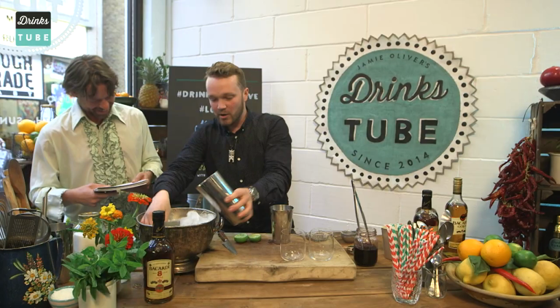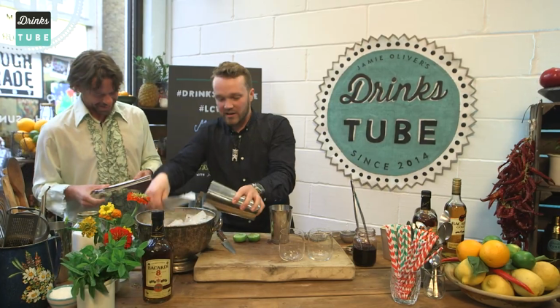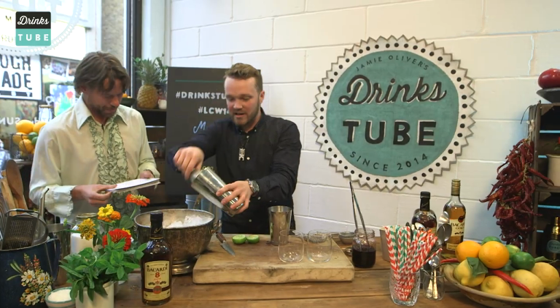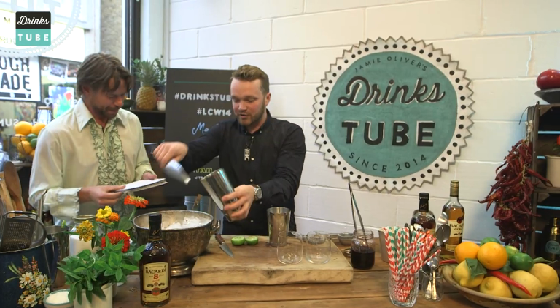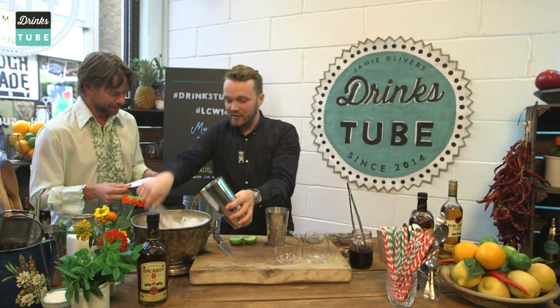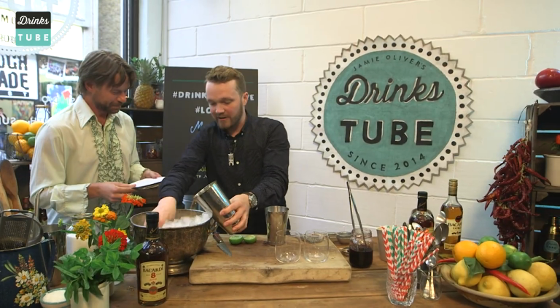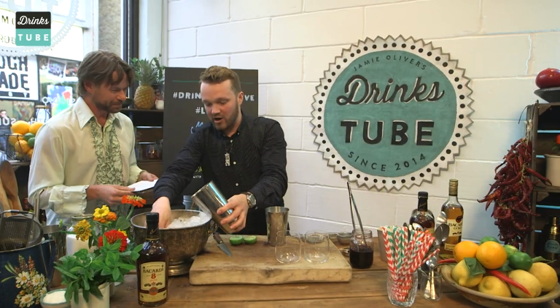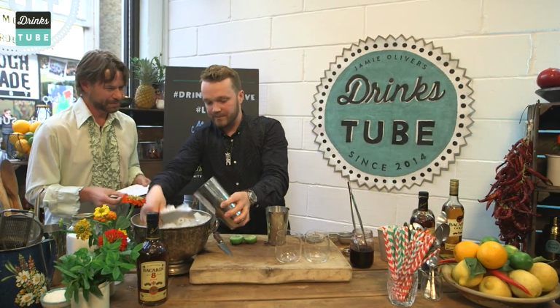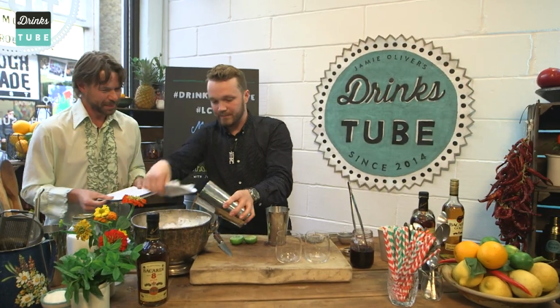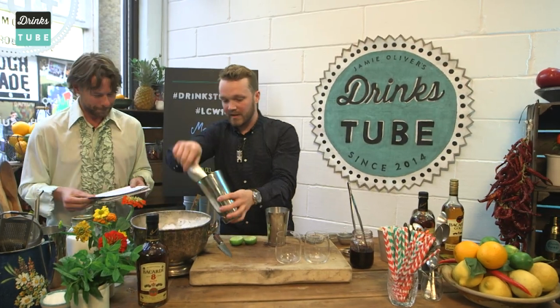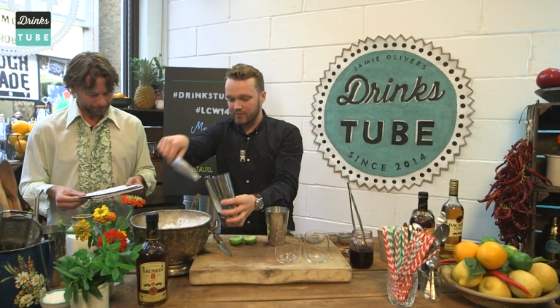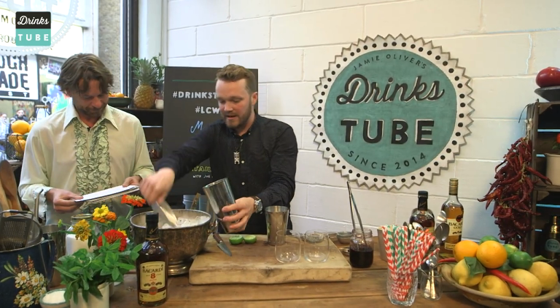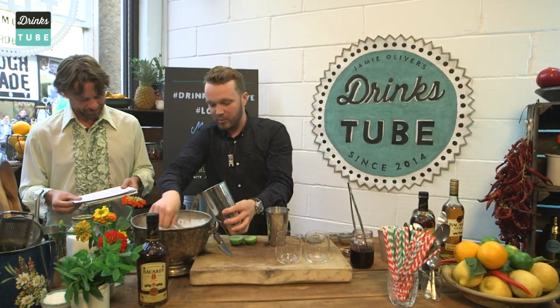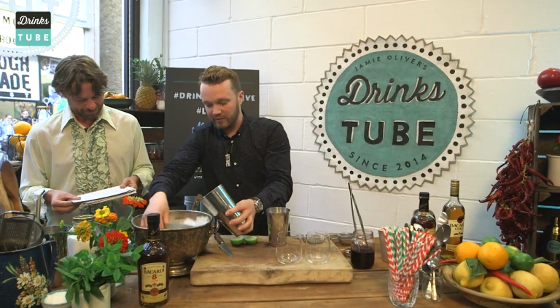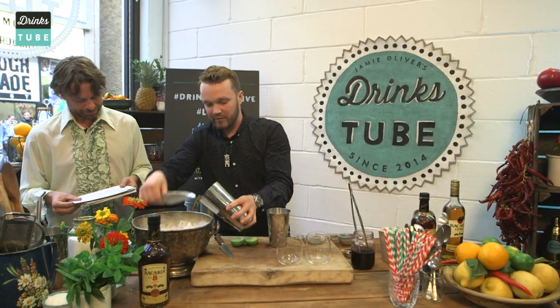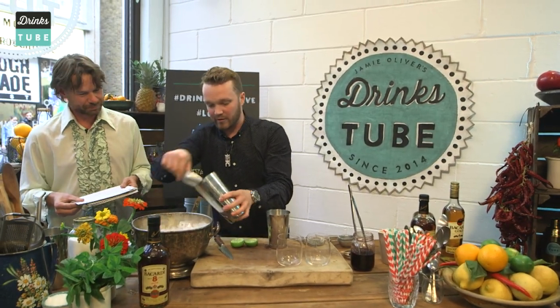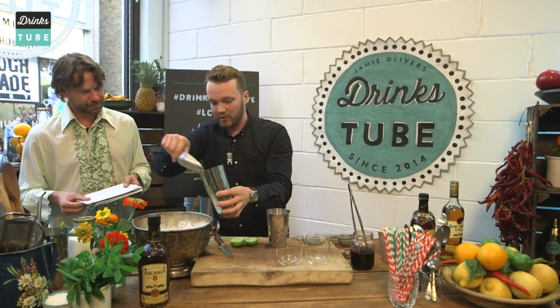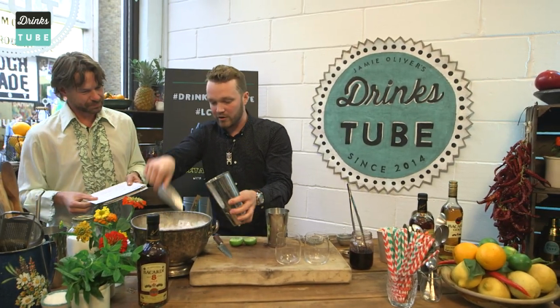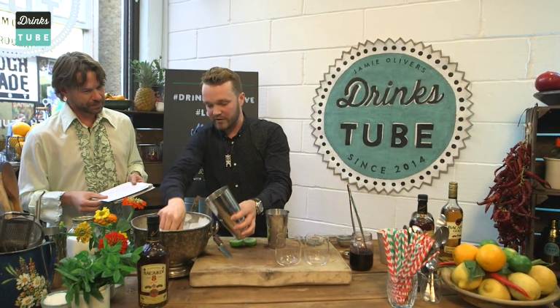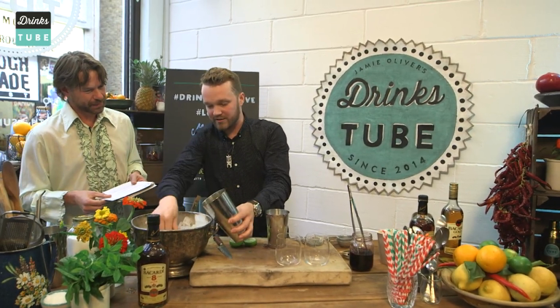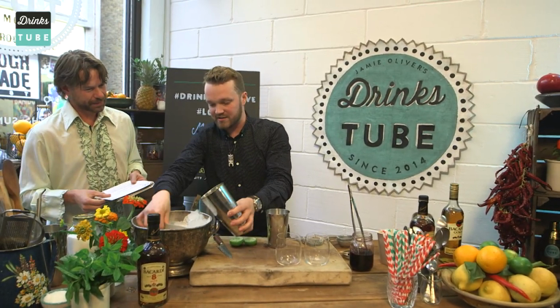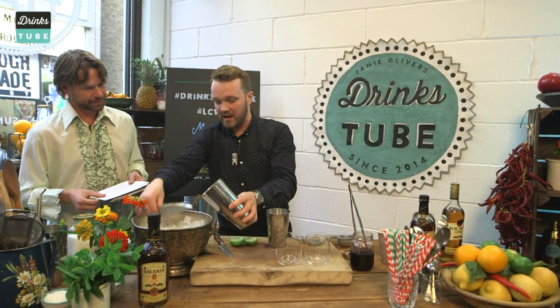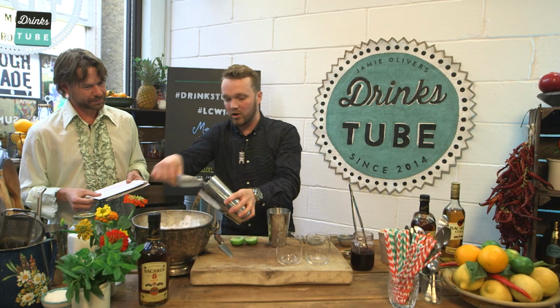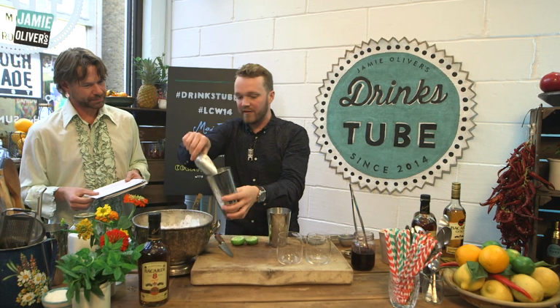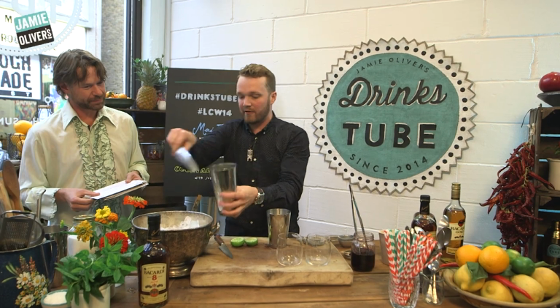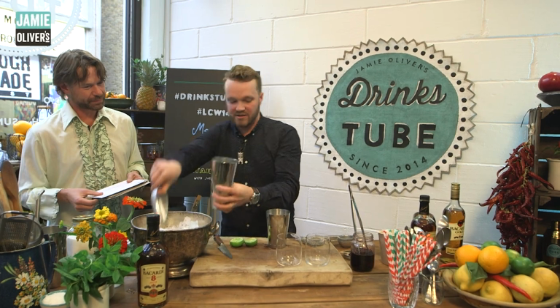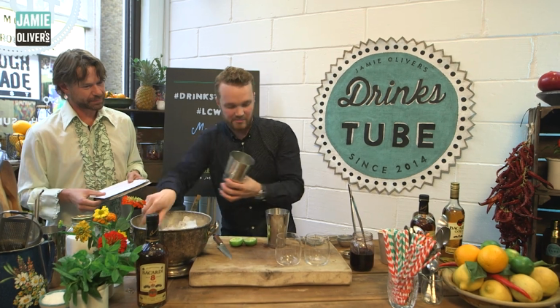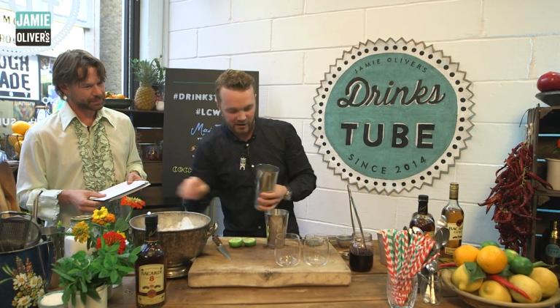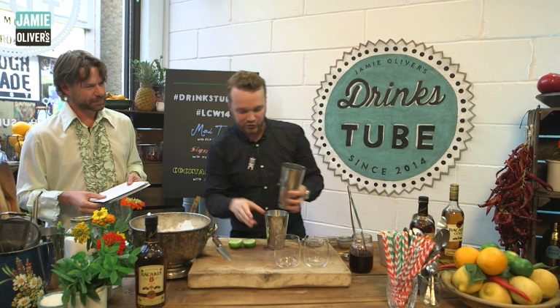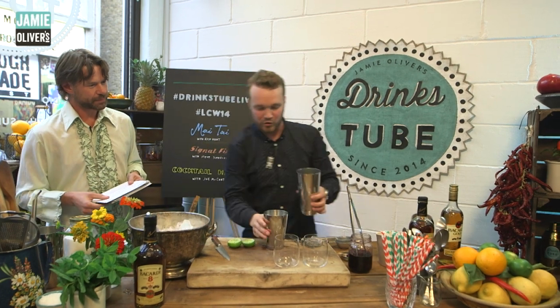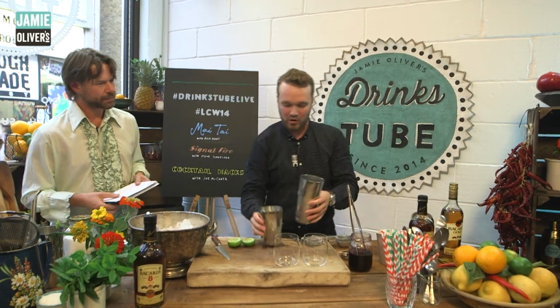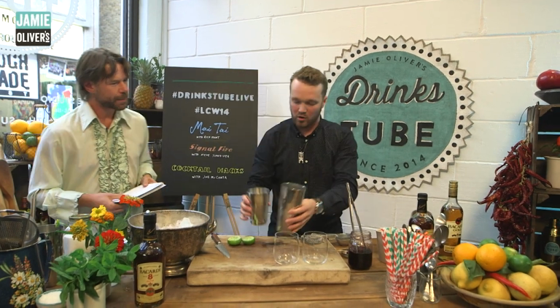So we're going to shake this really, really hard. That's really important for a lot of drinks — just to get a lot of aeration and make it super cold.